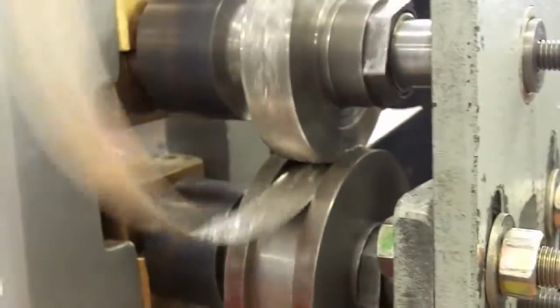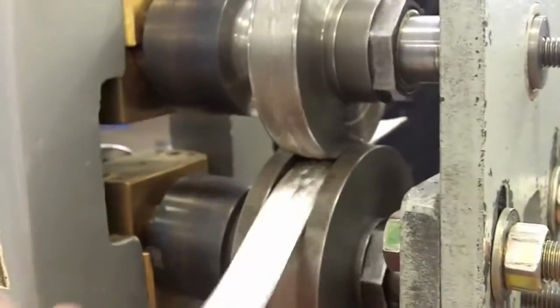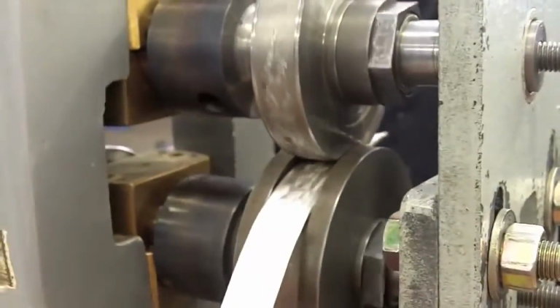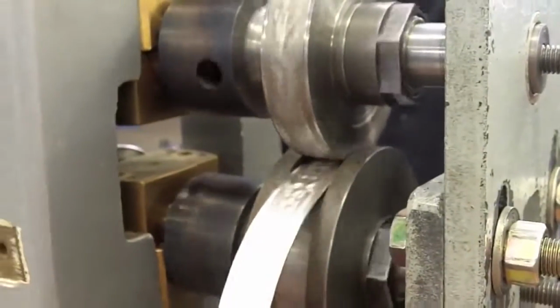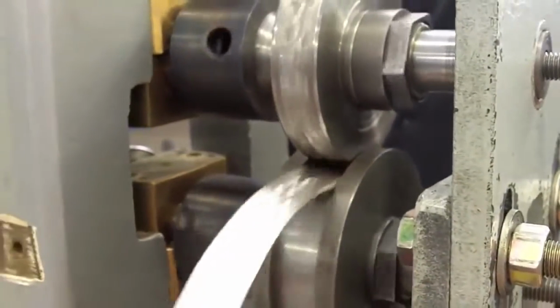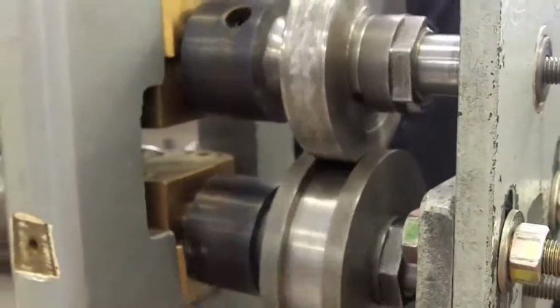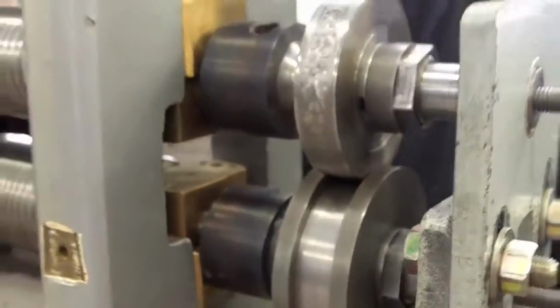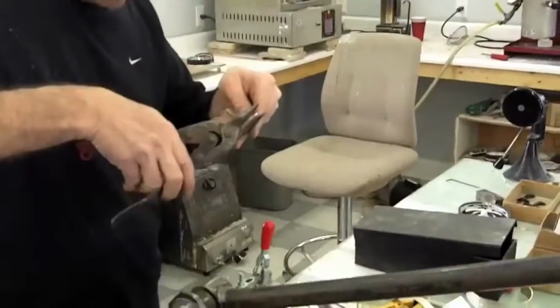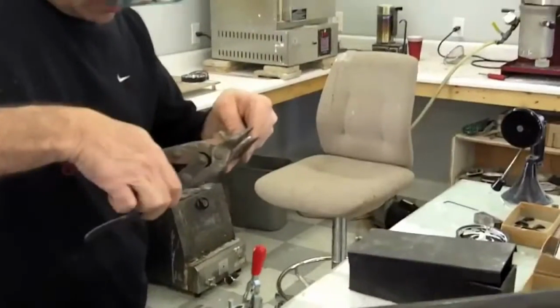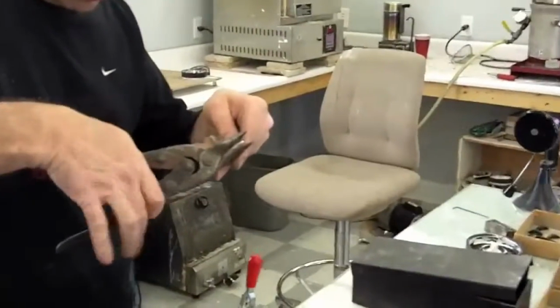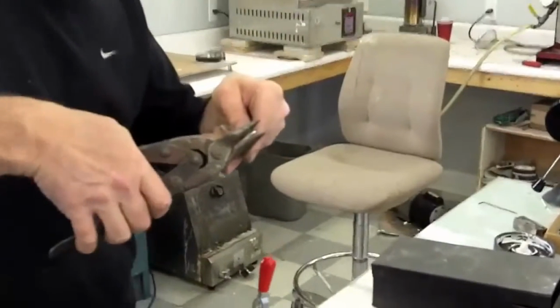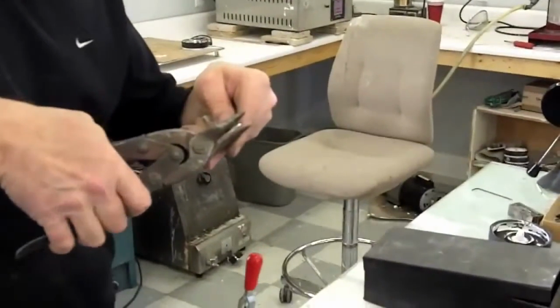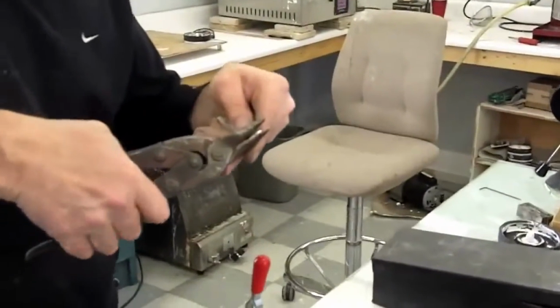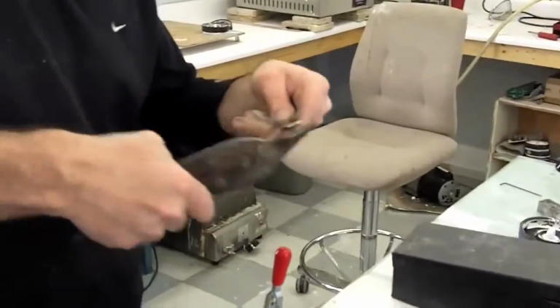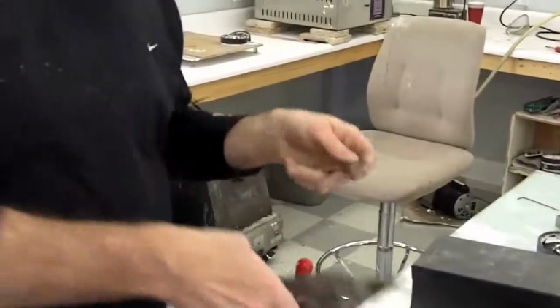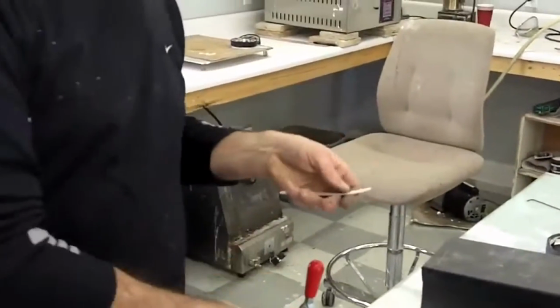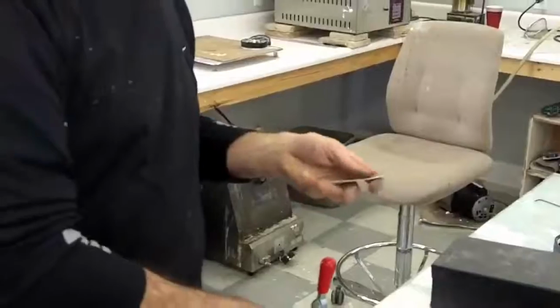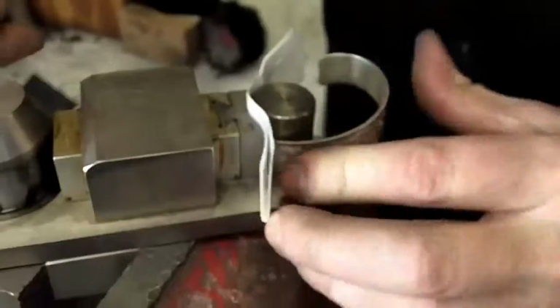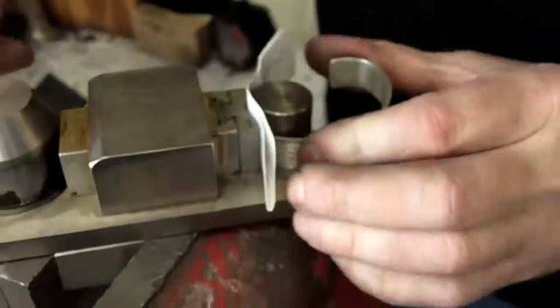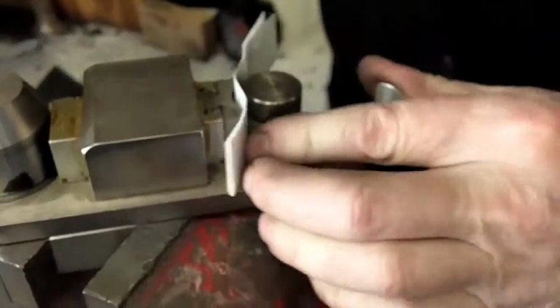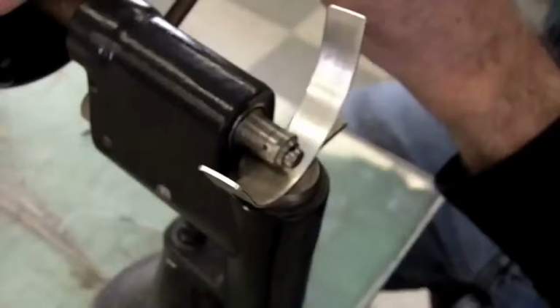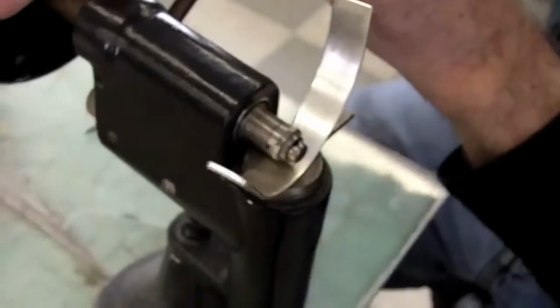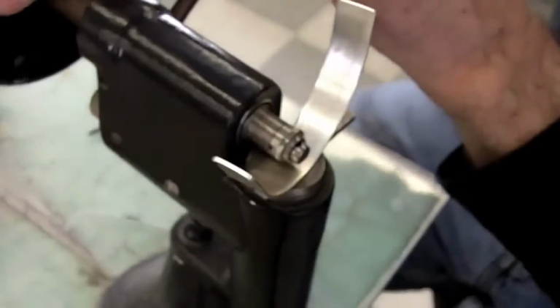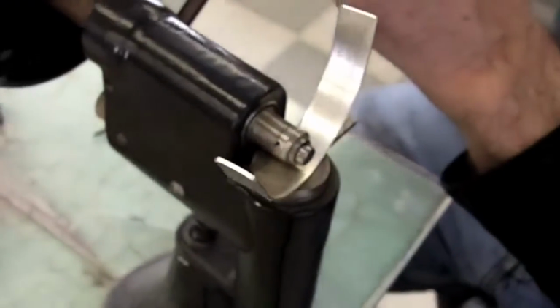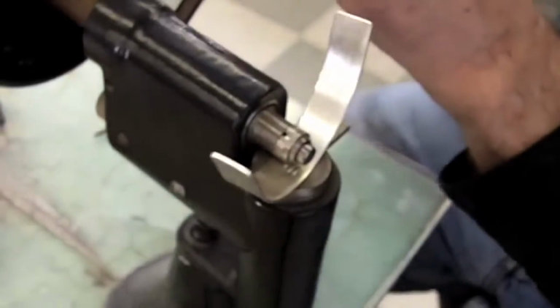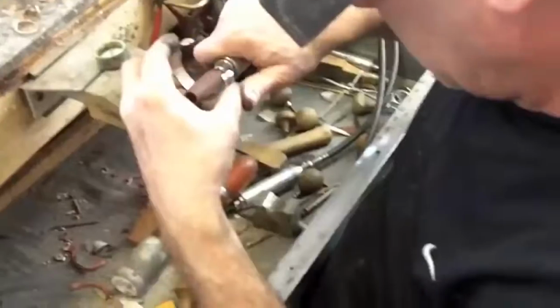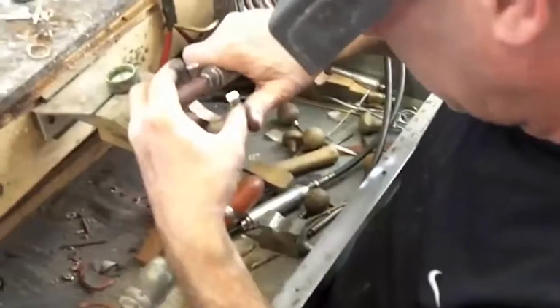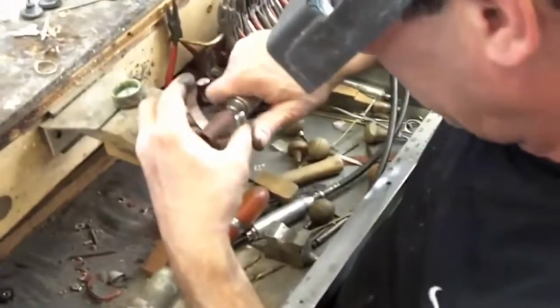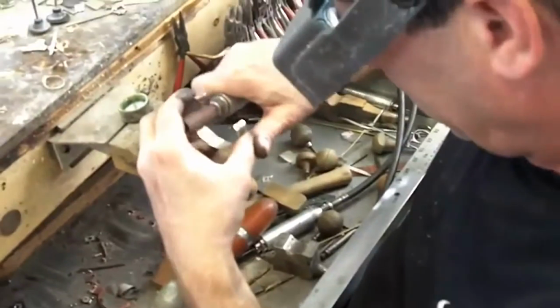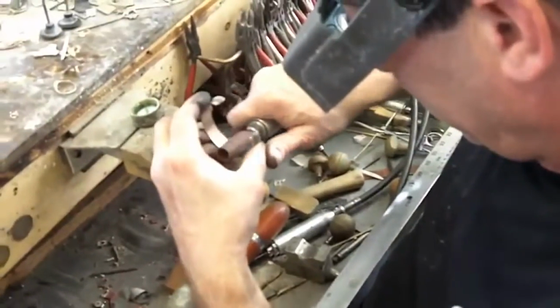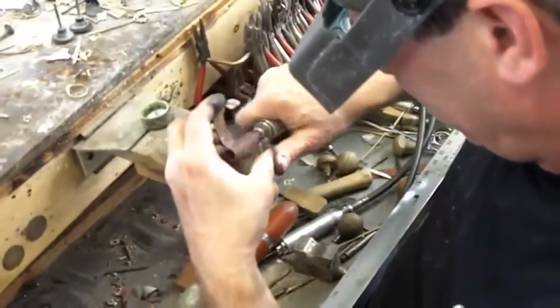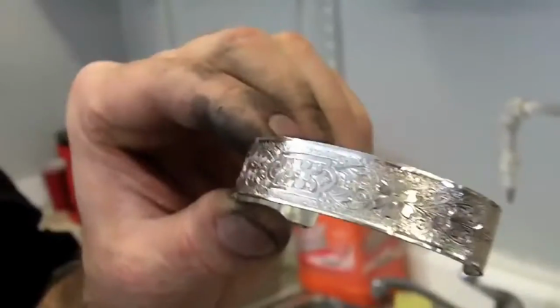After we run a silver piece, we cut it to length, bend it, stamp it, and polish it. And it's done.